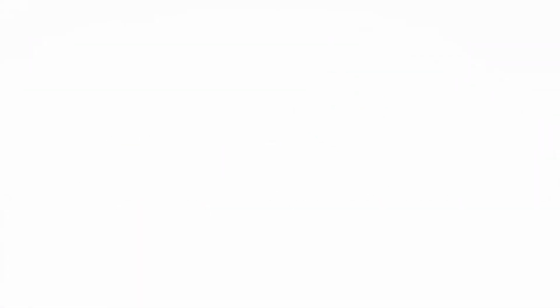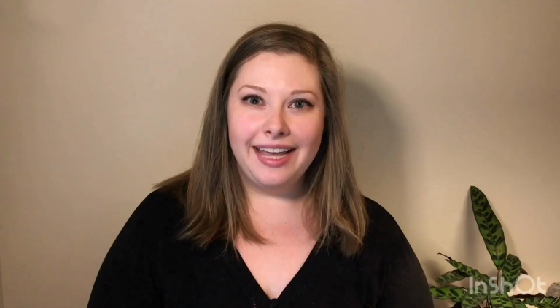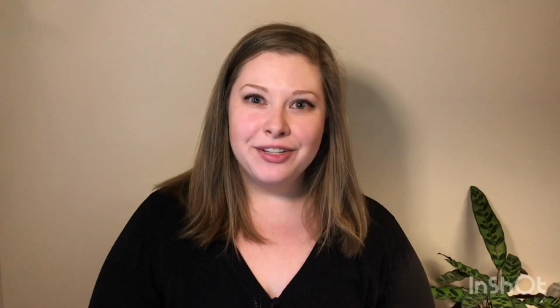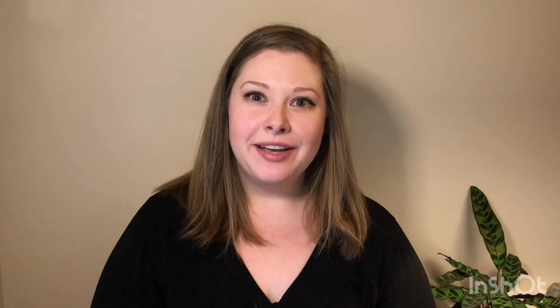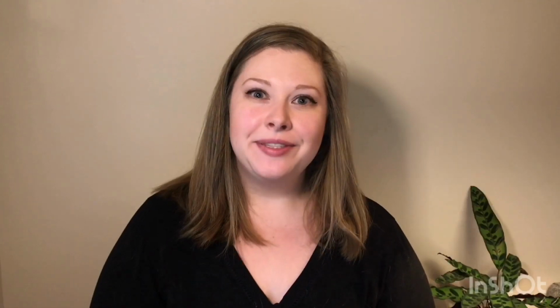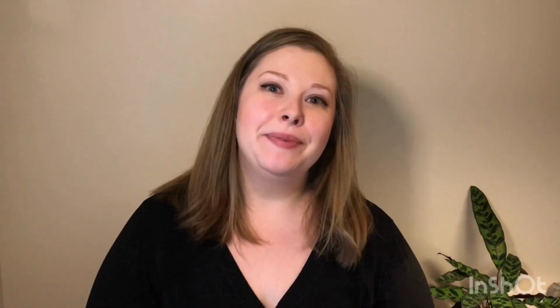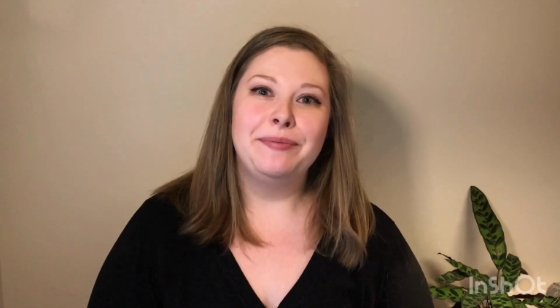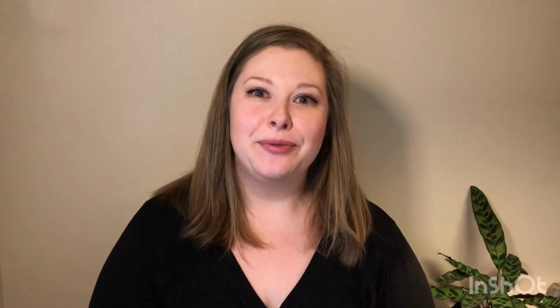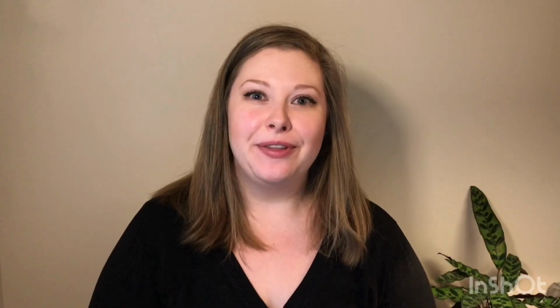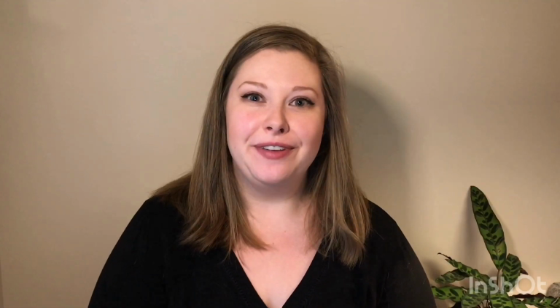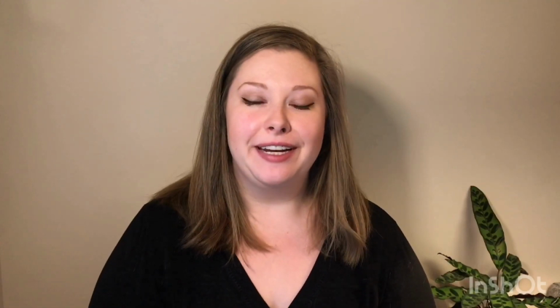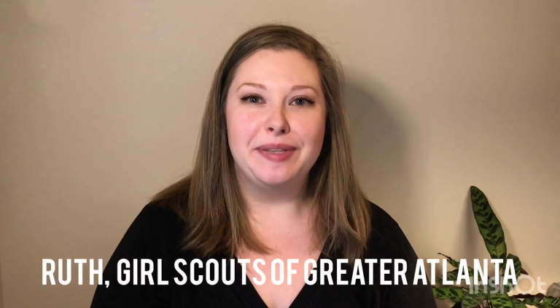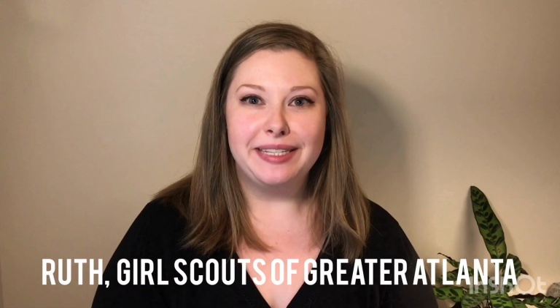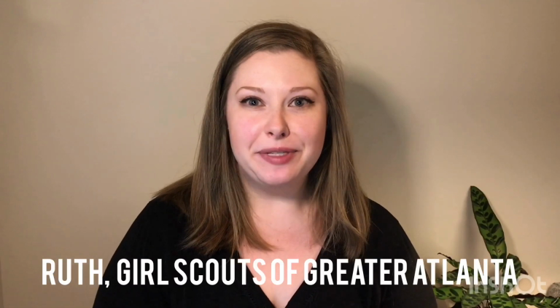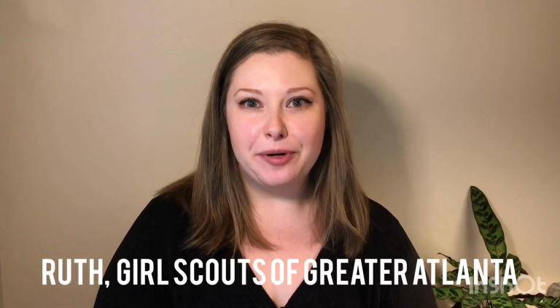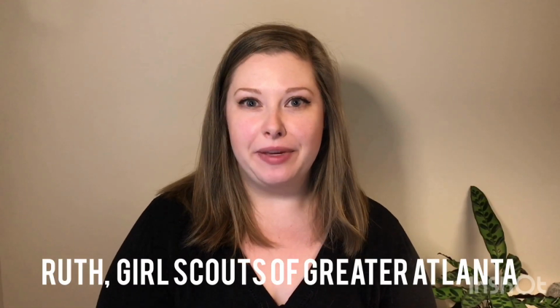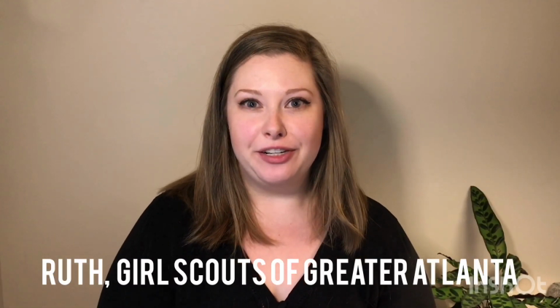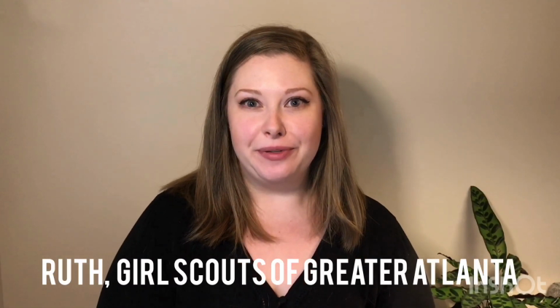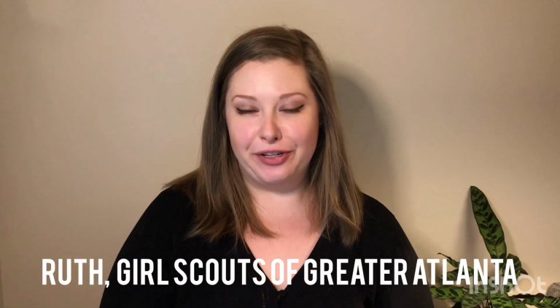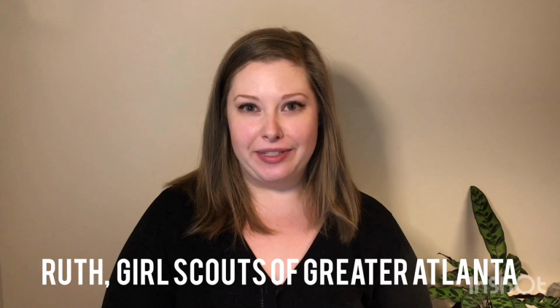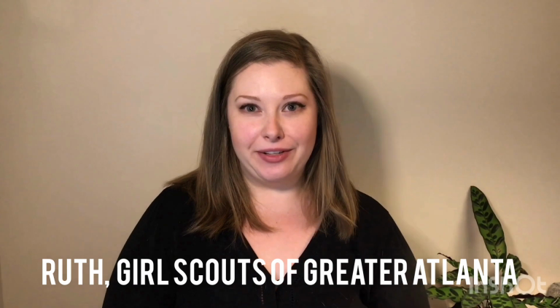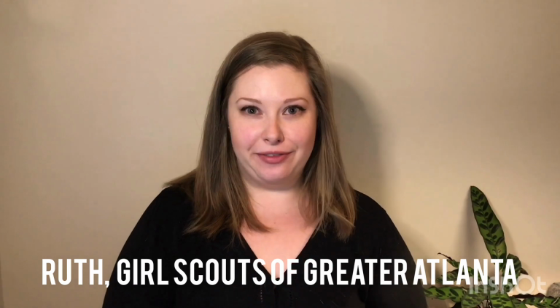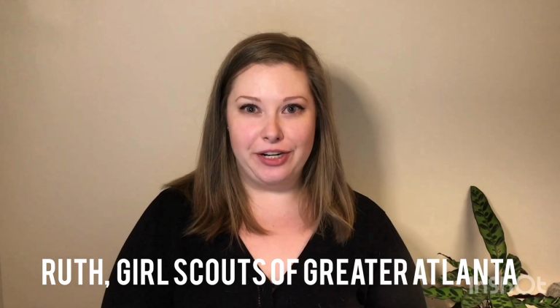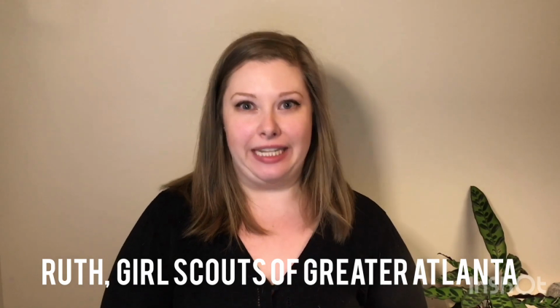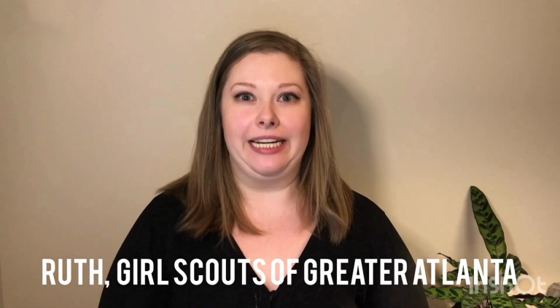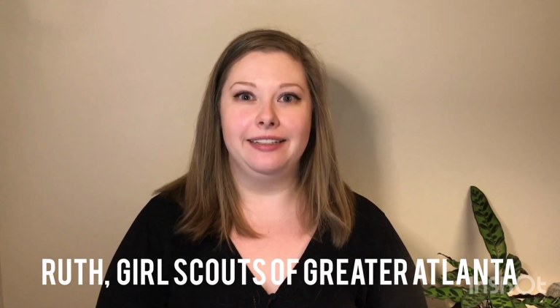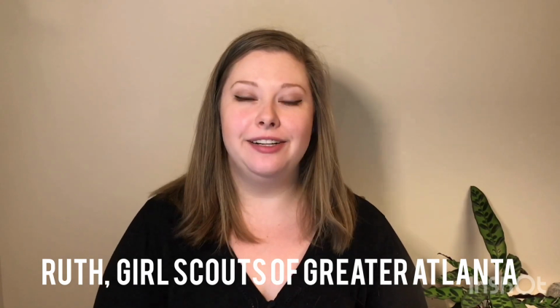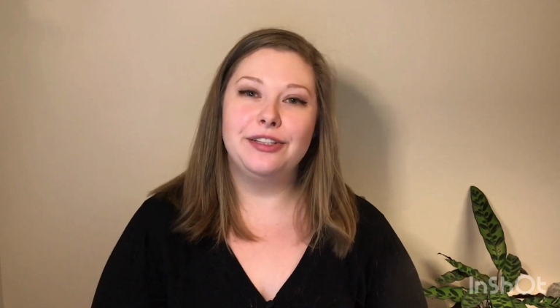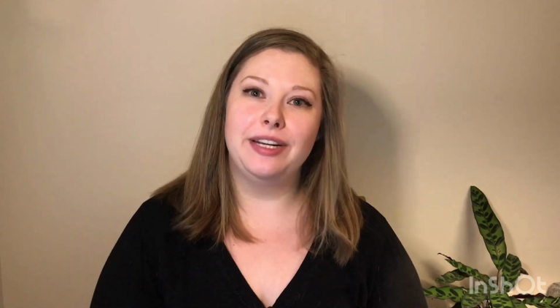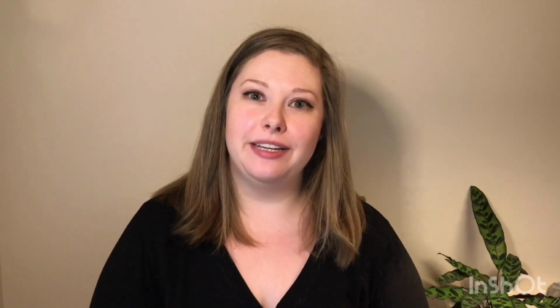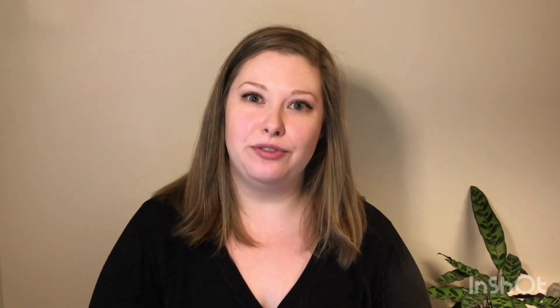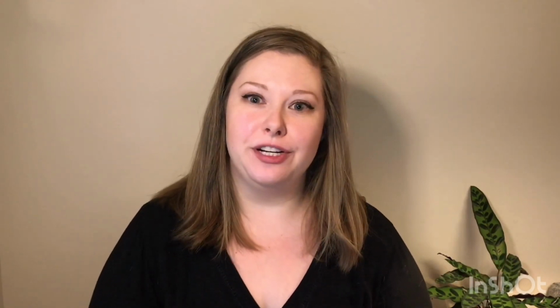Hey Girl Scouts, my name is Ruth Lonvick and I'm the STEM Support Manager with the Girl Scouts of Greater Atlanta here in the great state of Georgia.